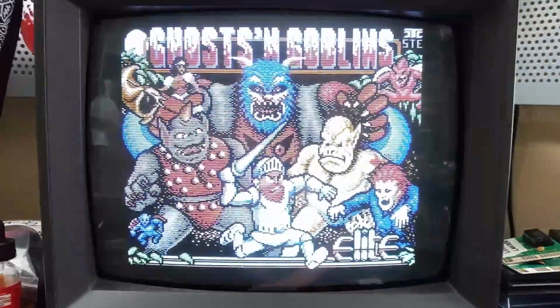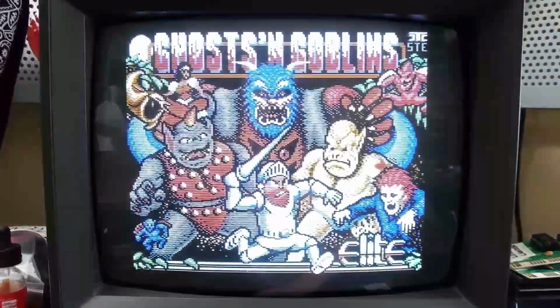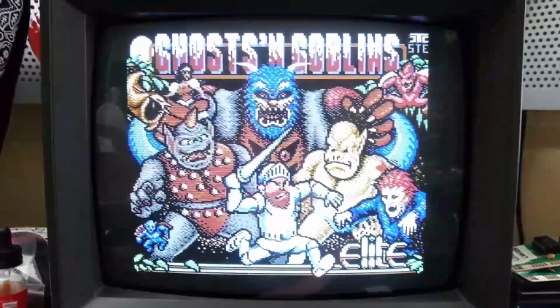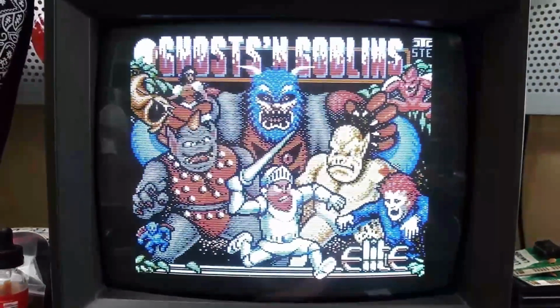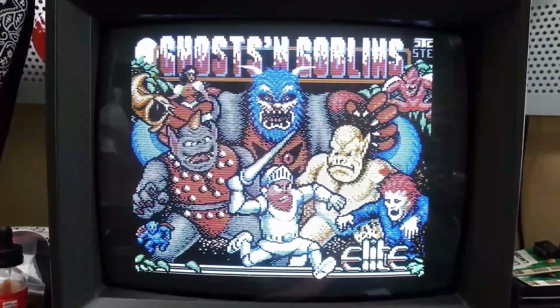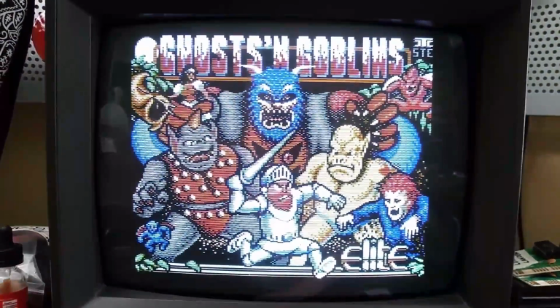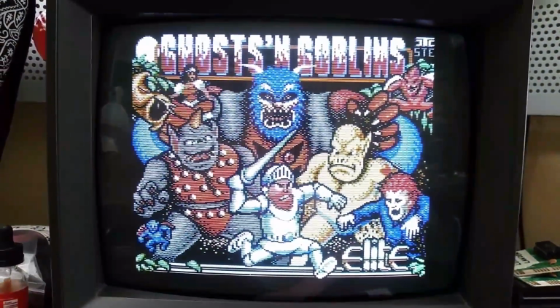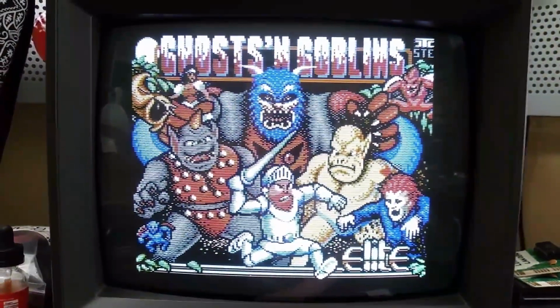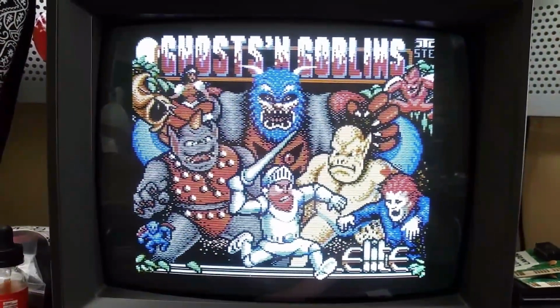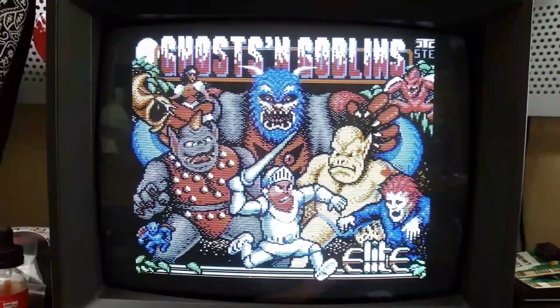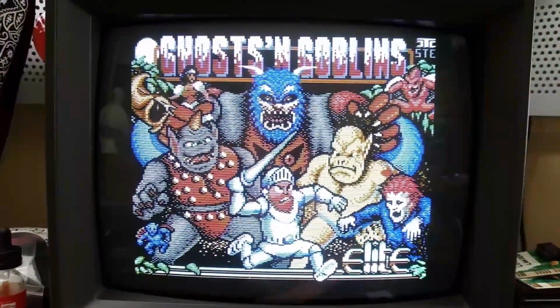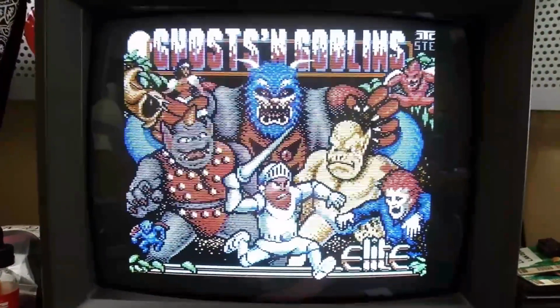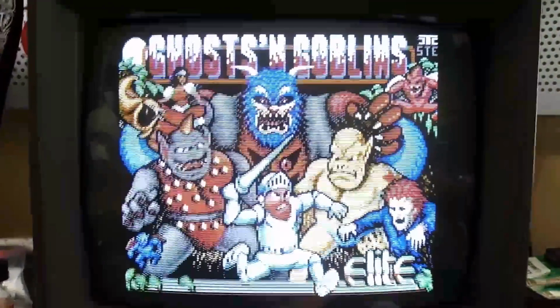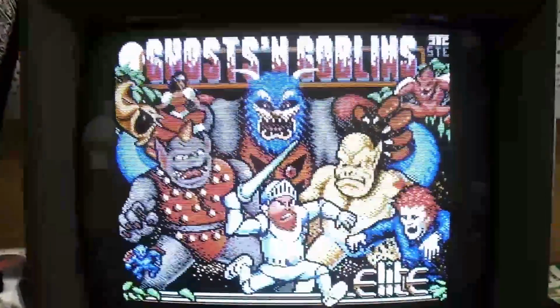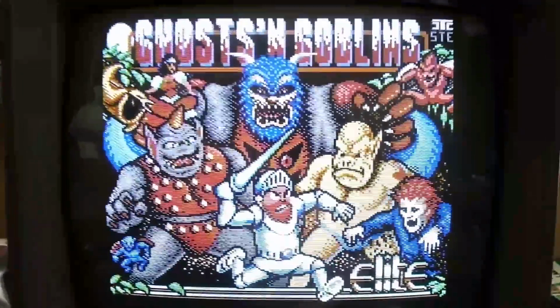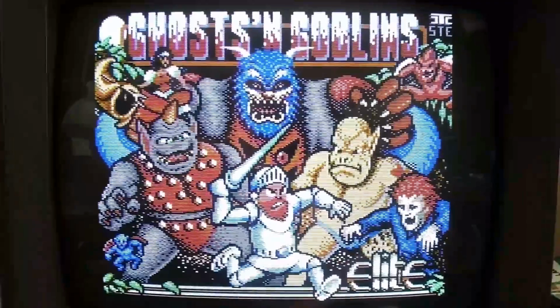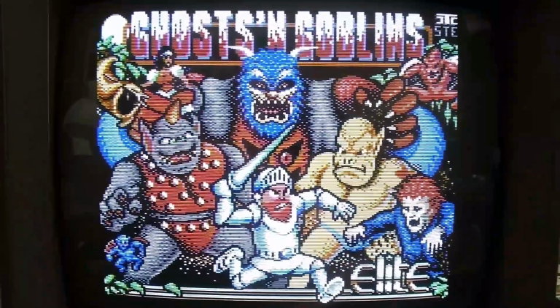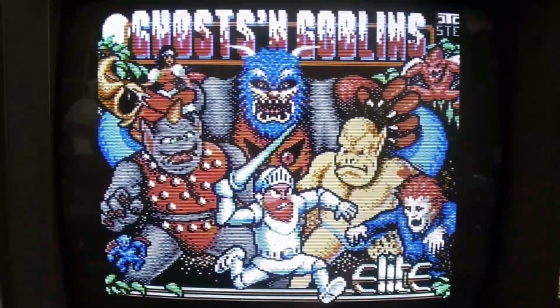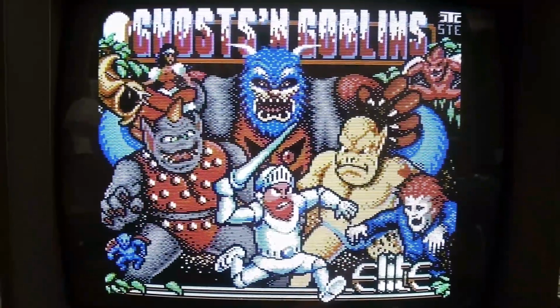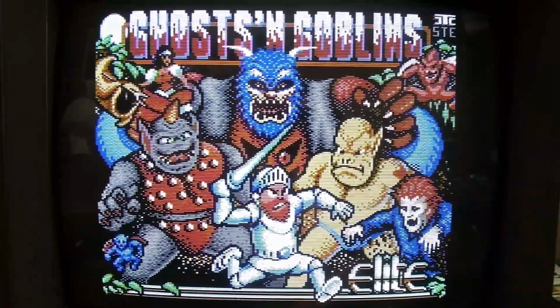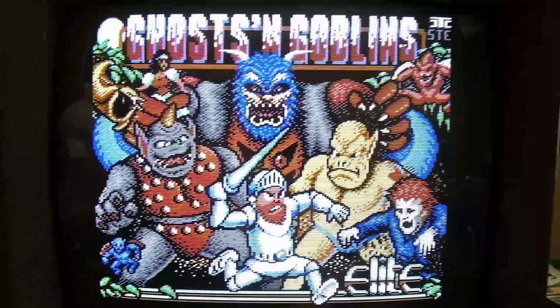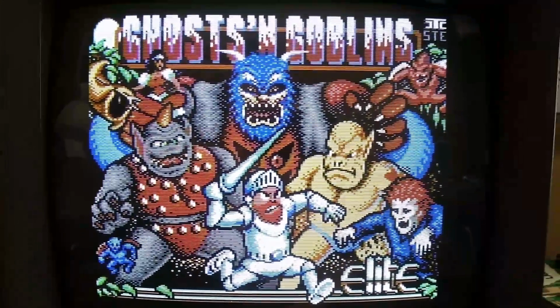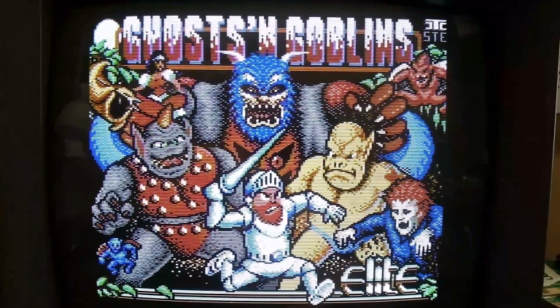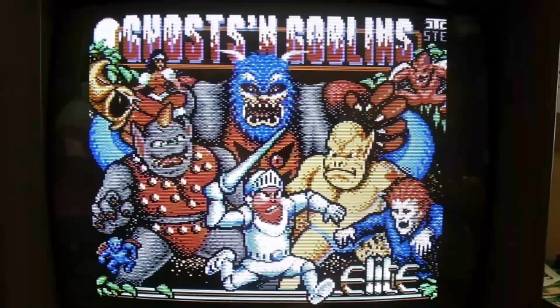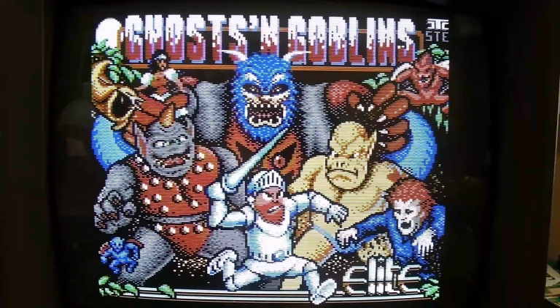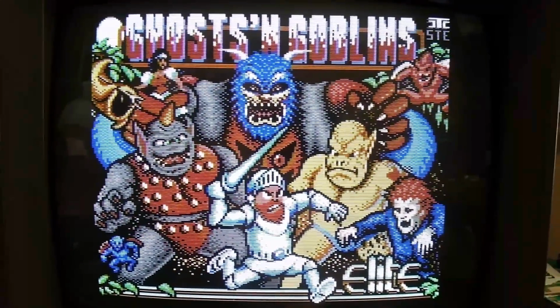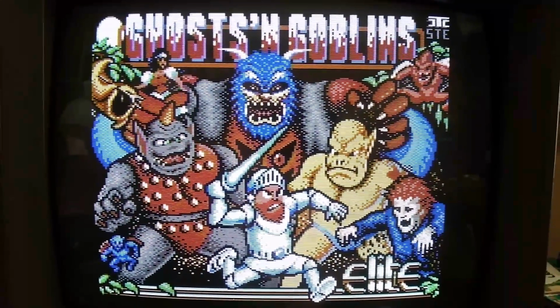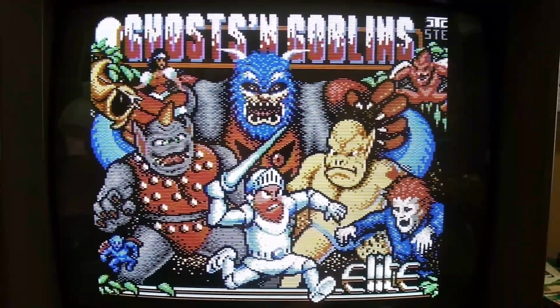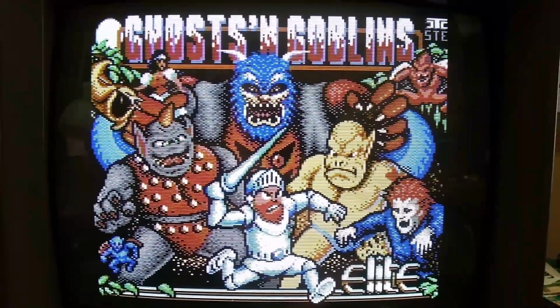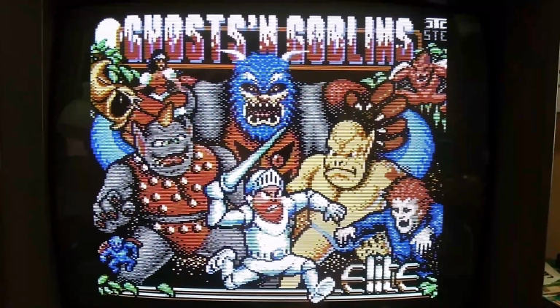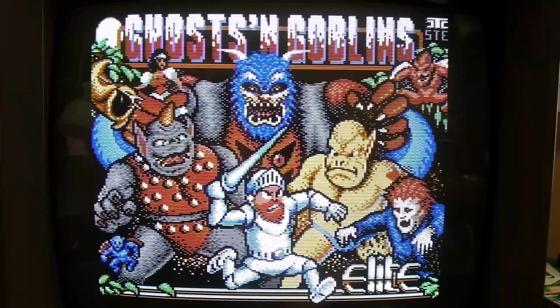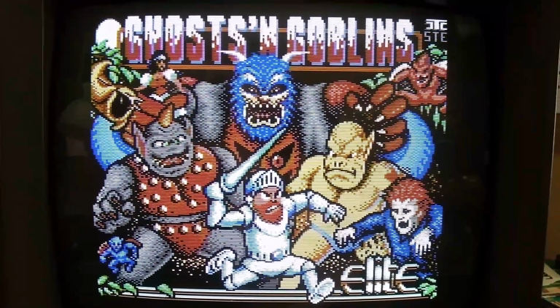And here's the Ghosts and Goblins intro picture — it's really pretty. I love this piece of art.